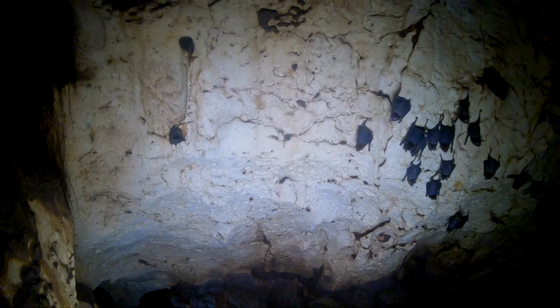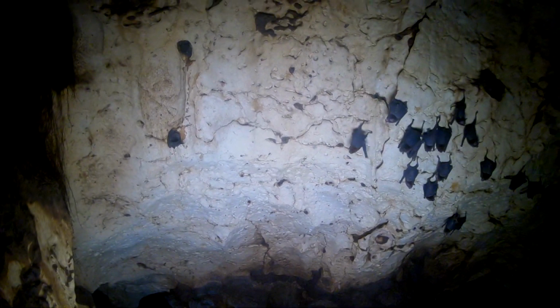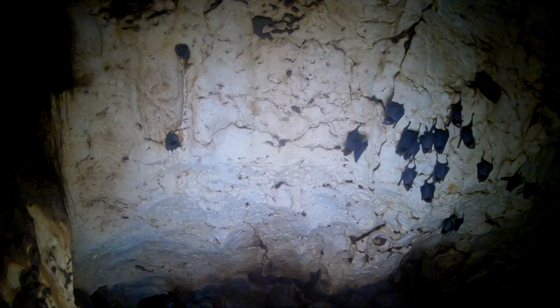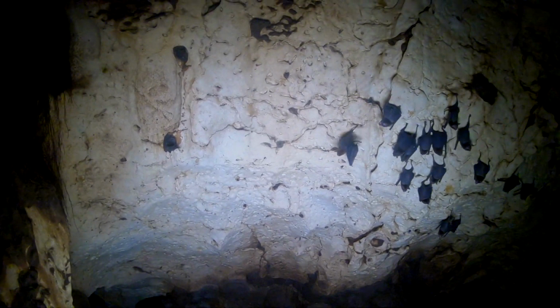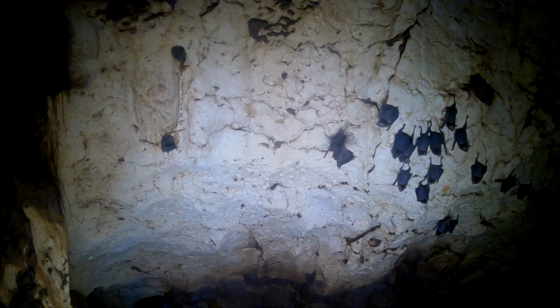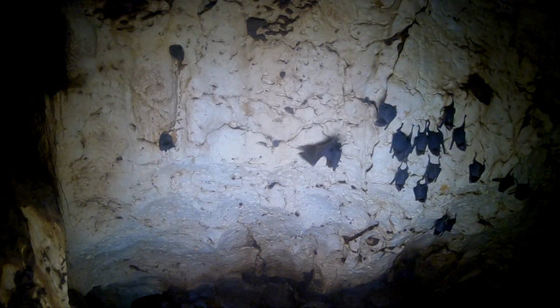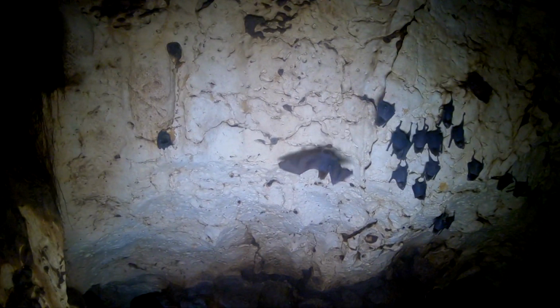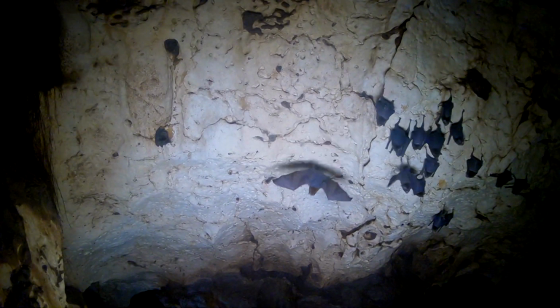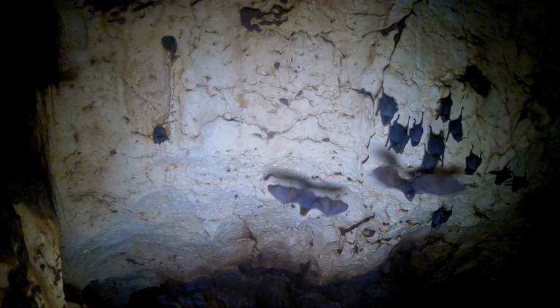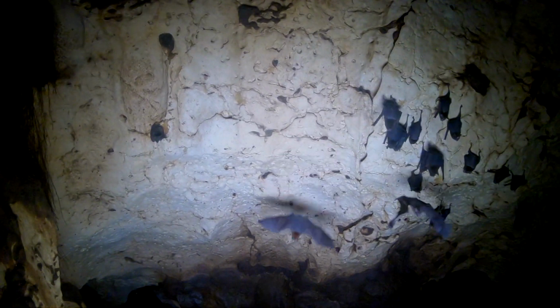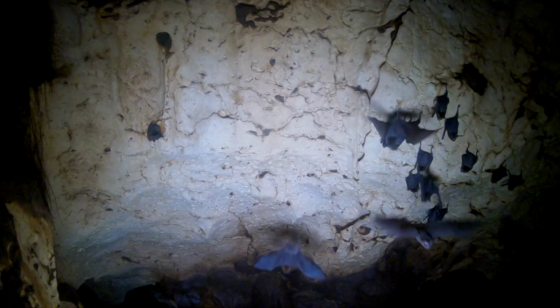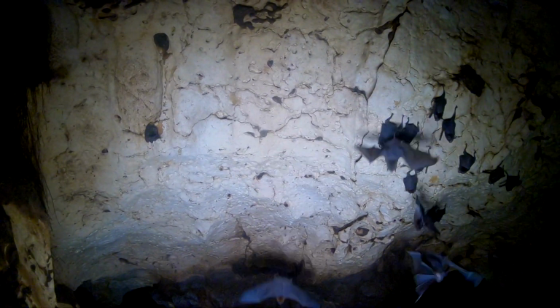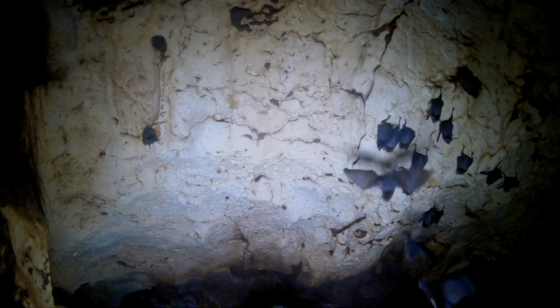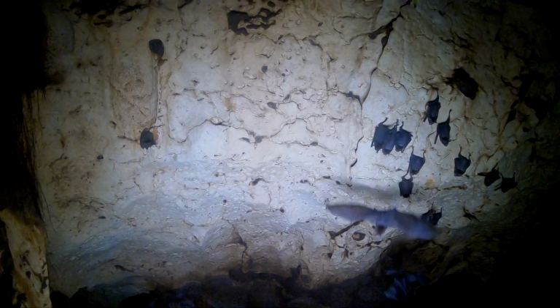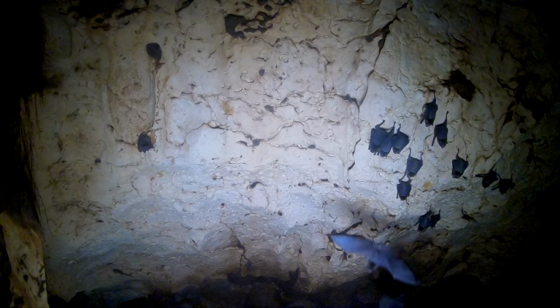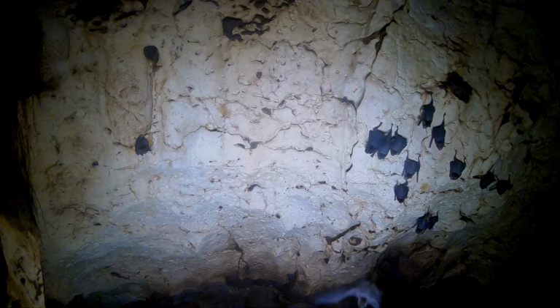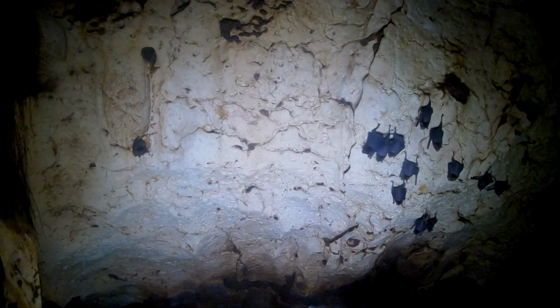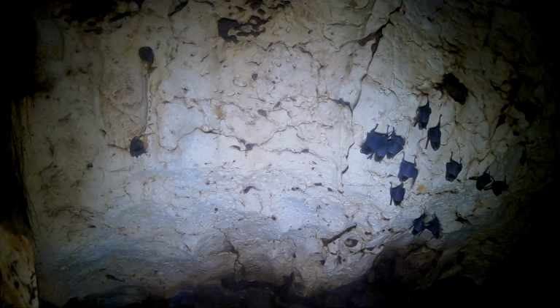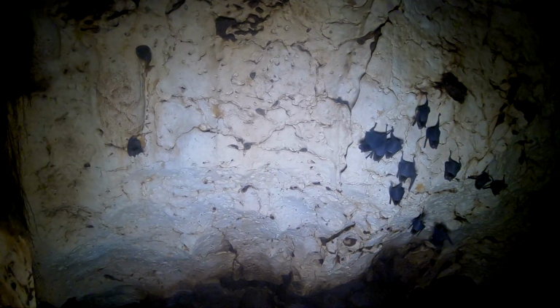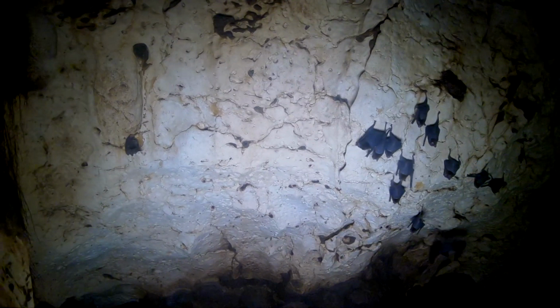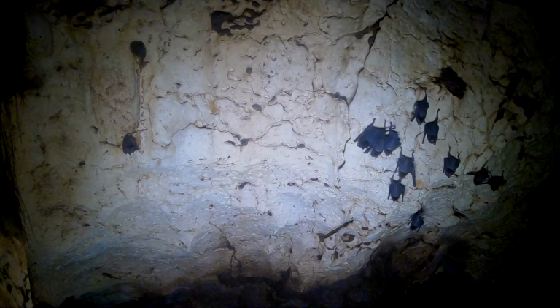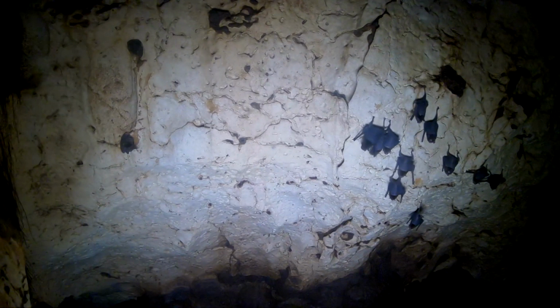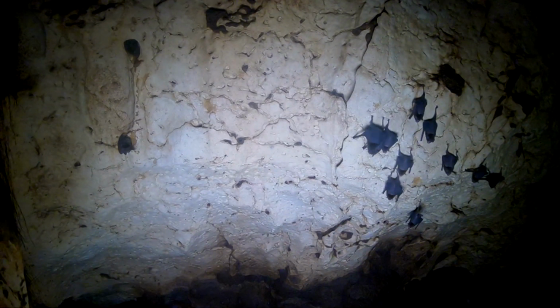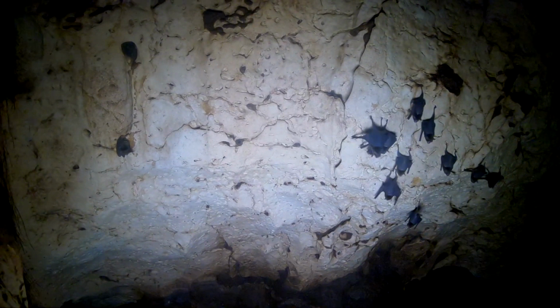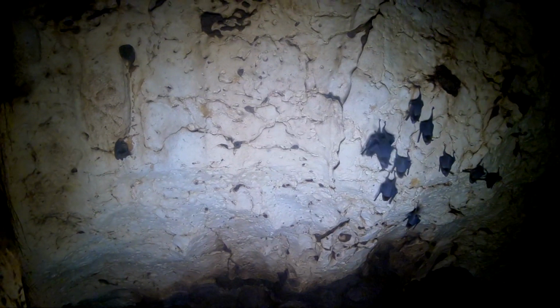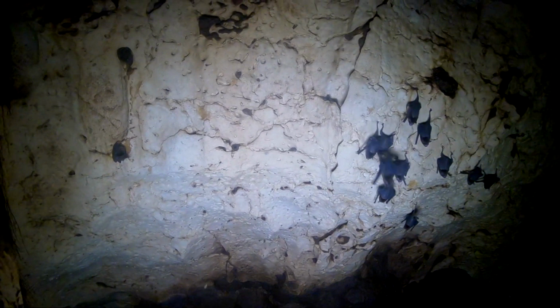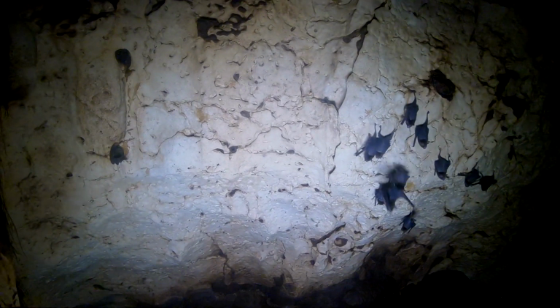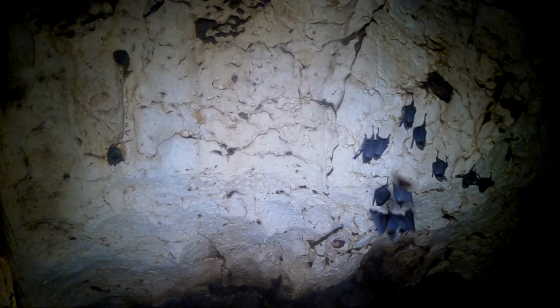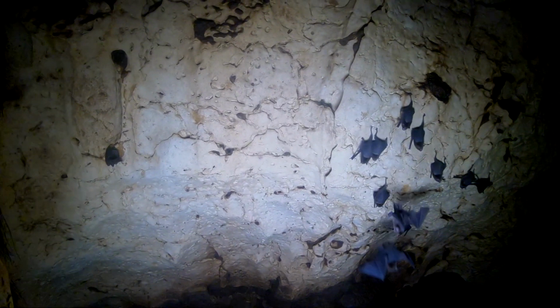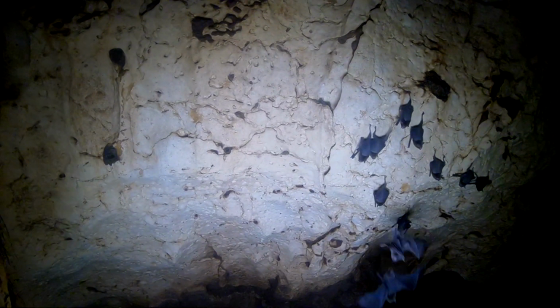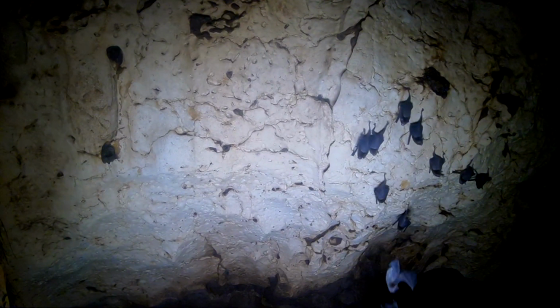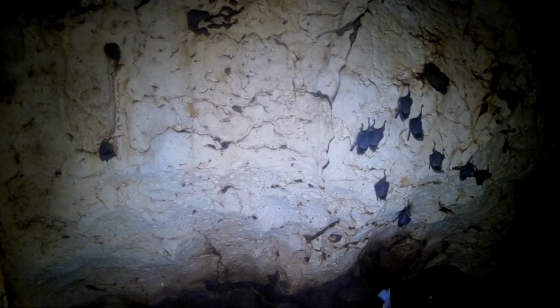Even from a distance, one can tell that these bats have no fur on their backs.